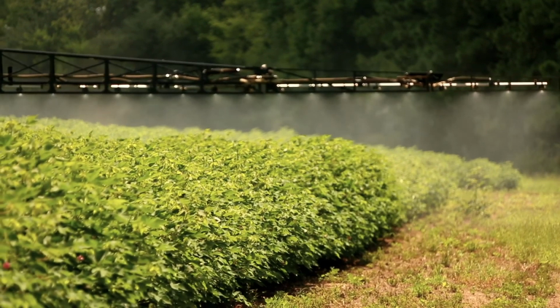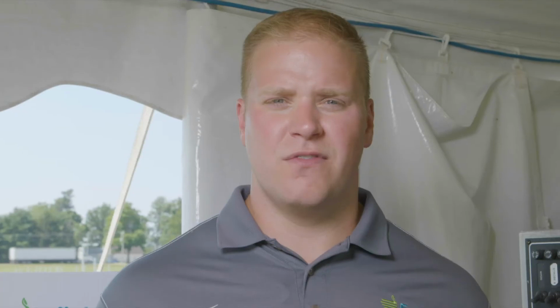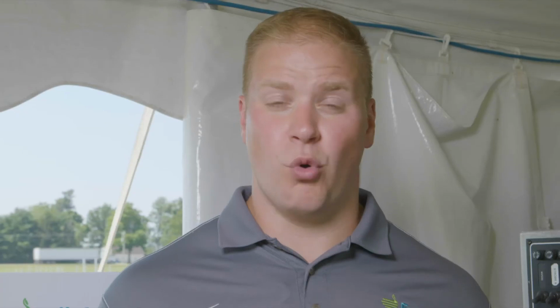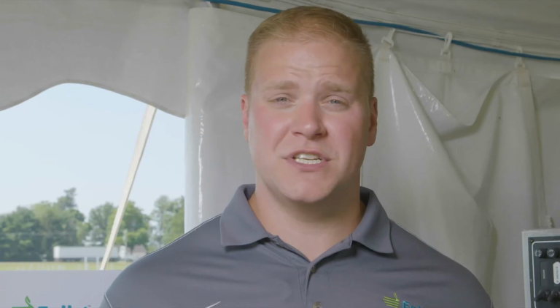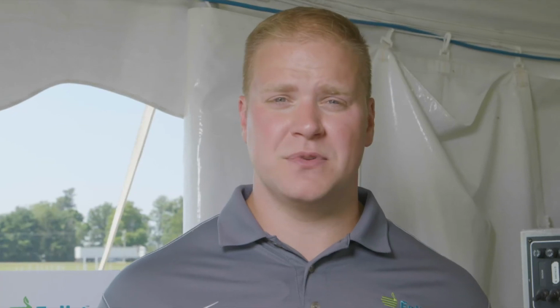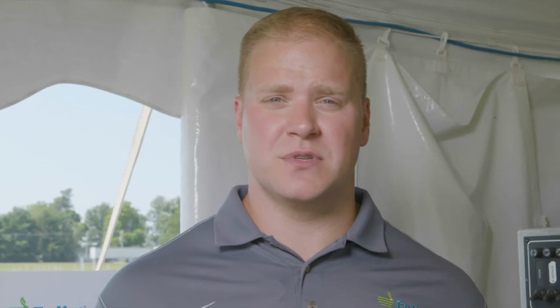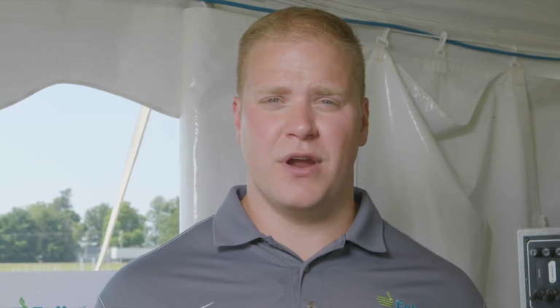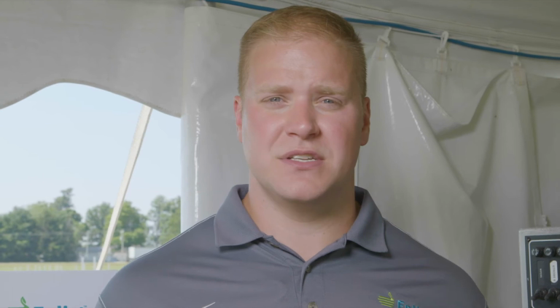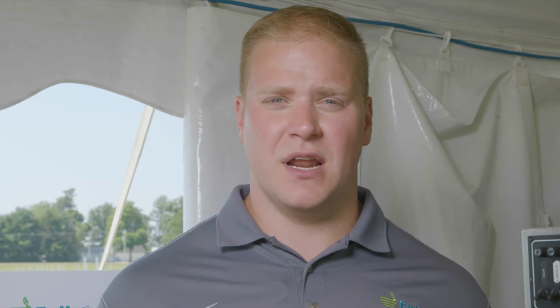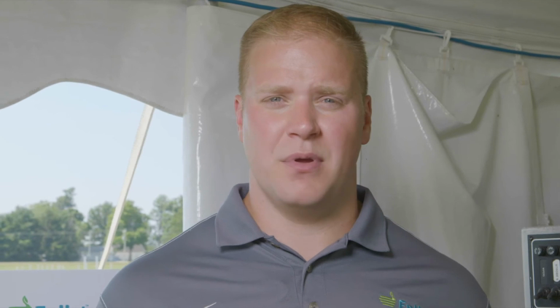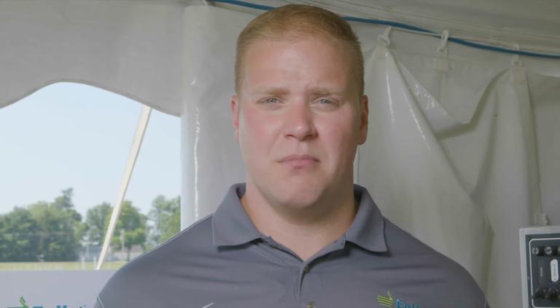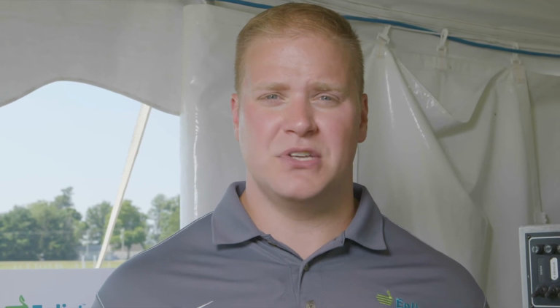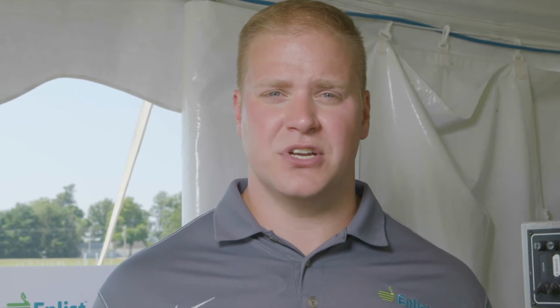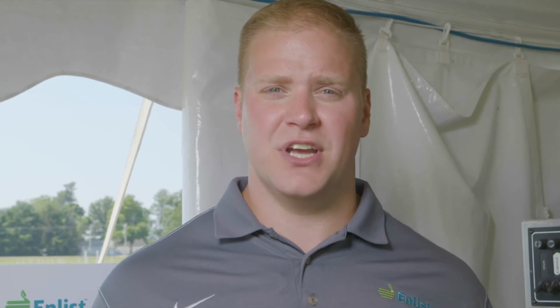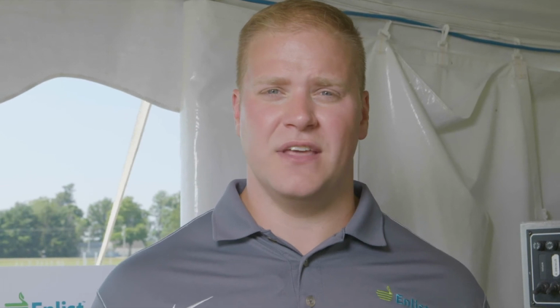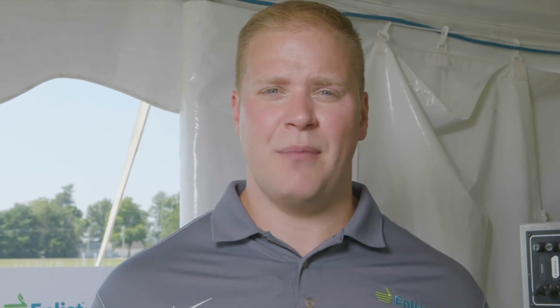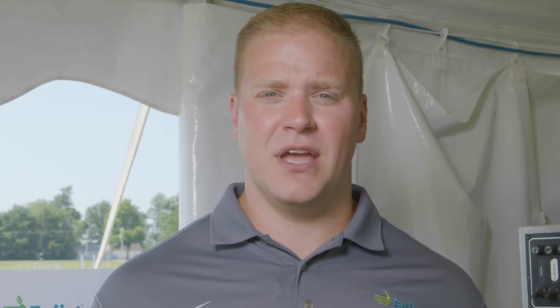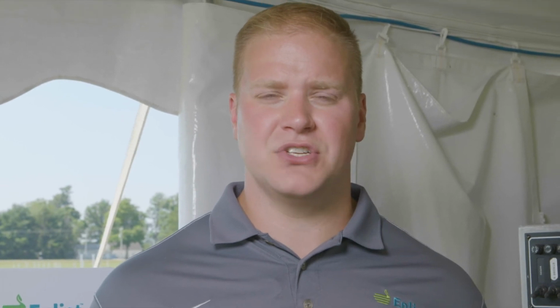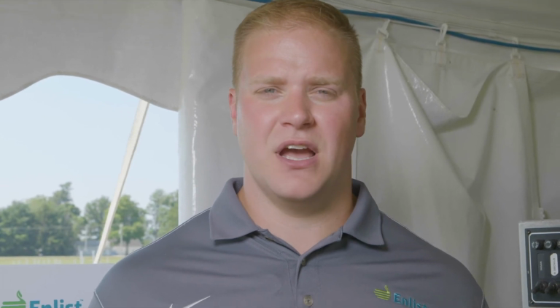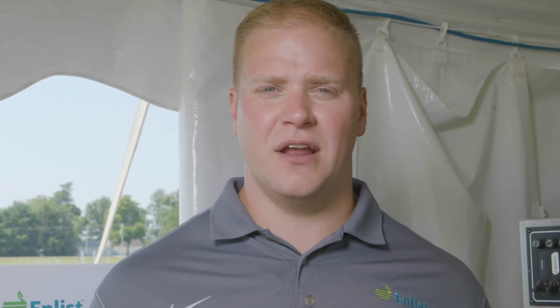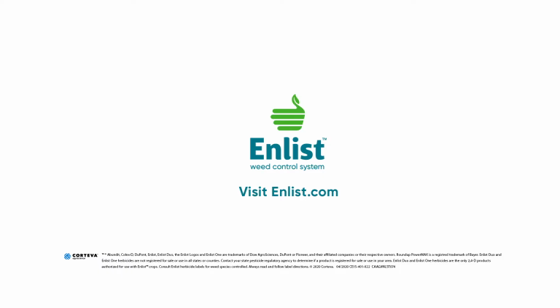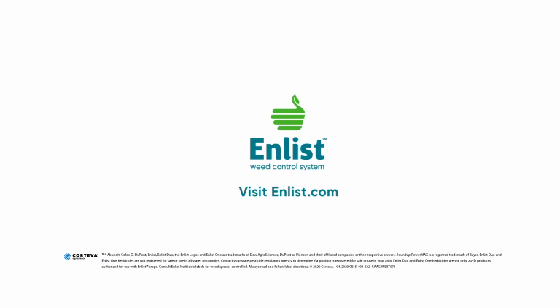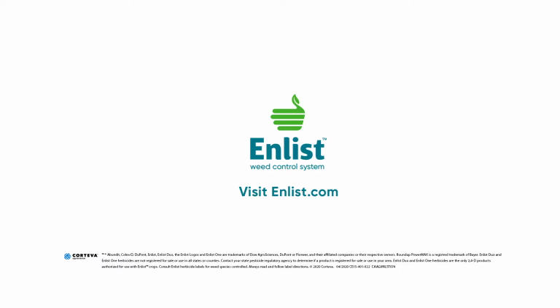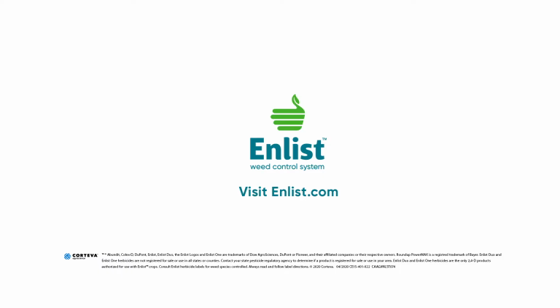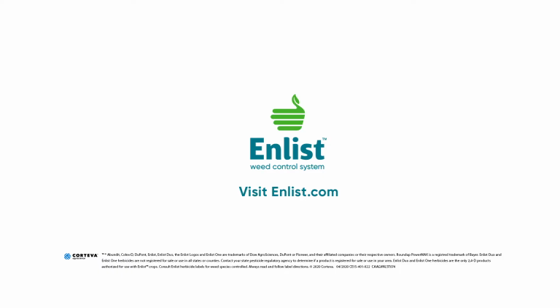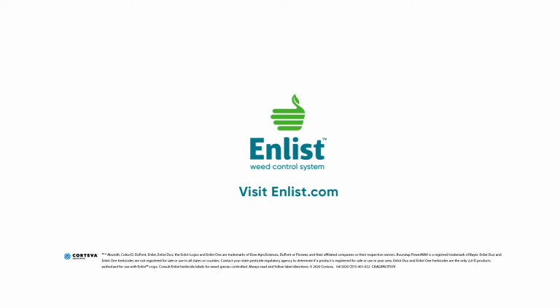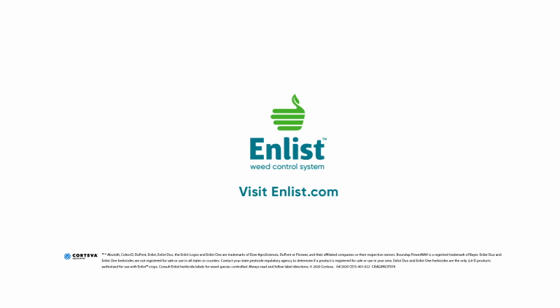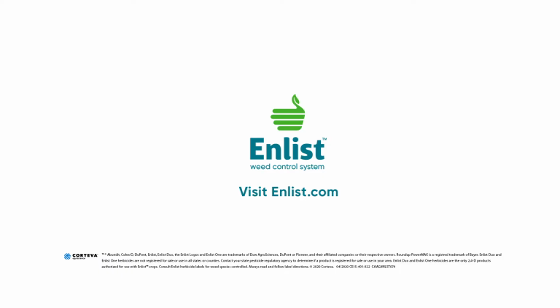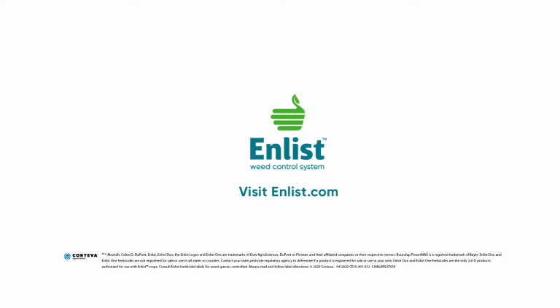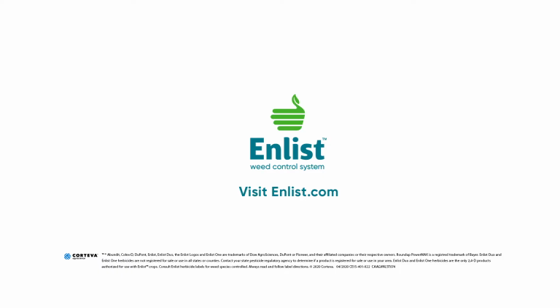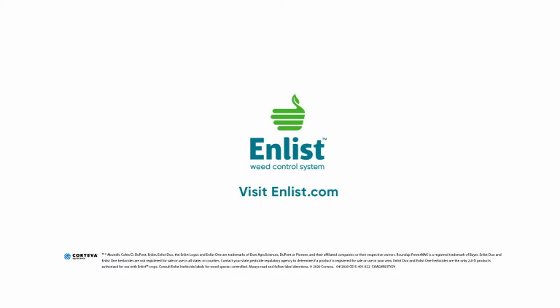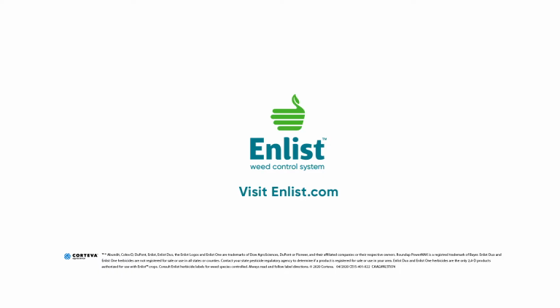For more tips on sprayer setup, be sure to check the application guide or go to Enlist.com for more details.